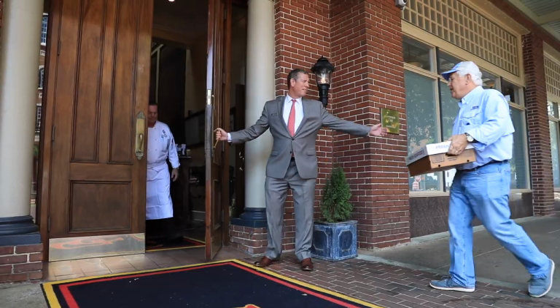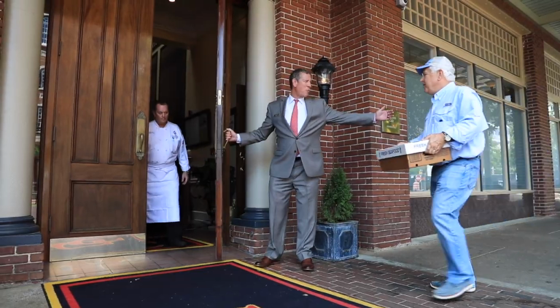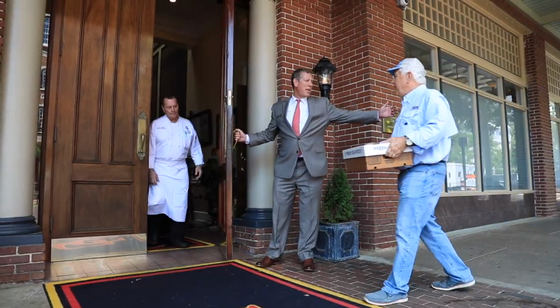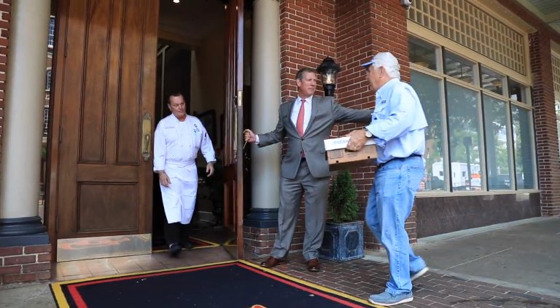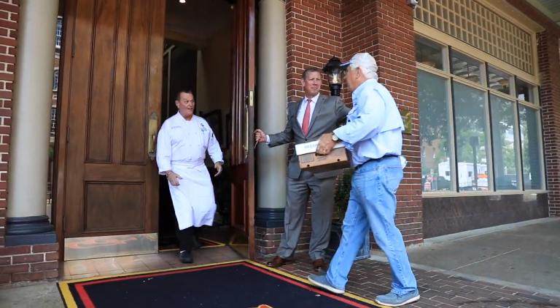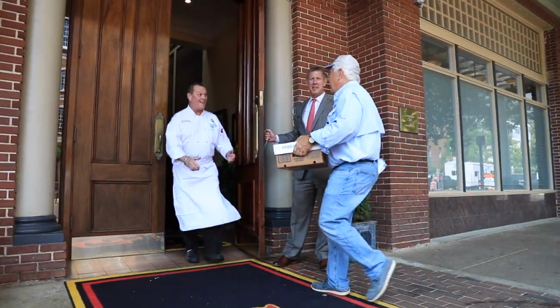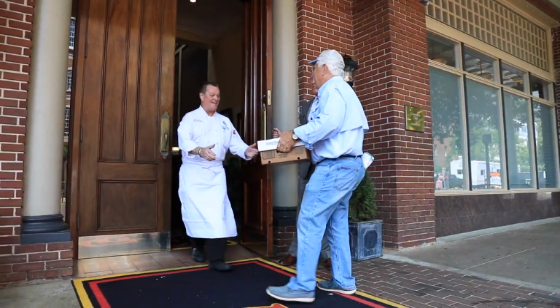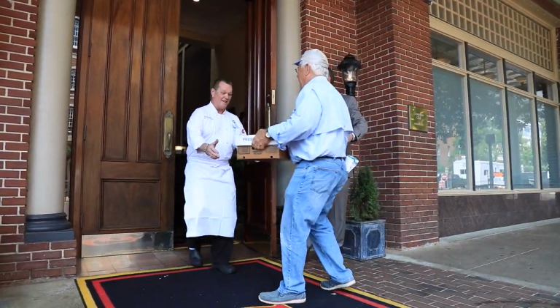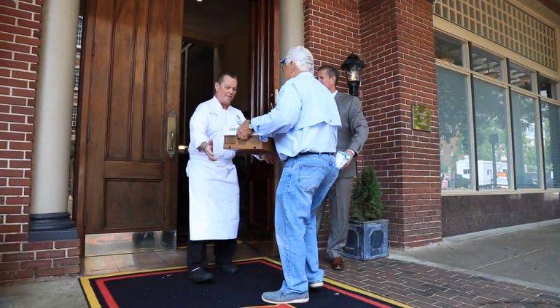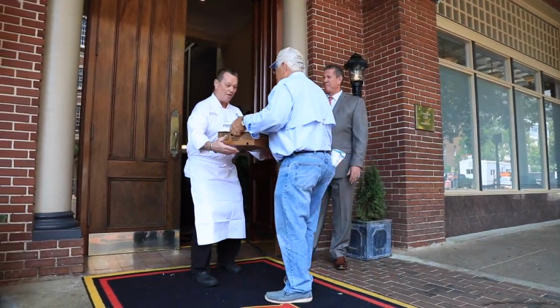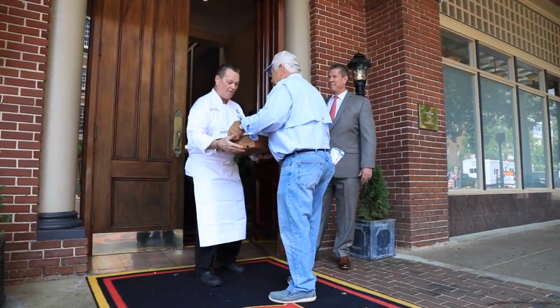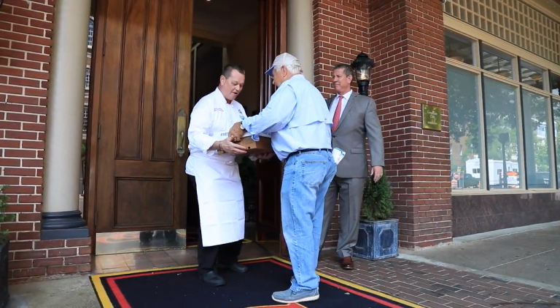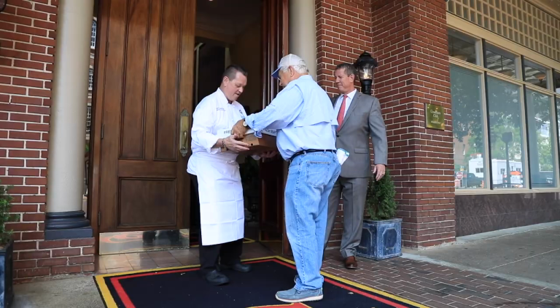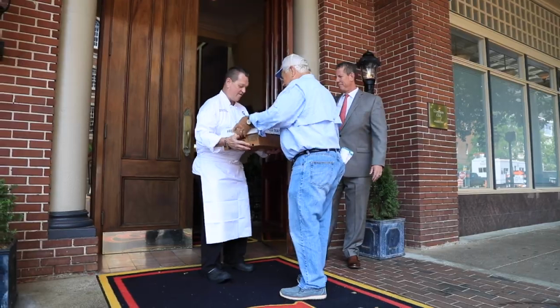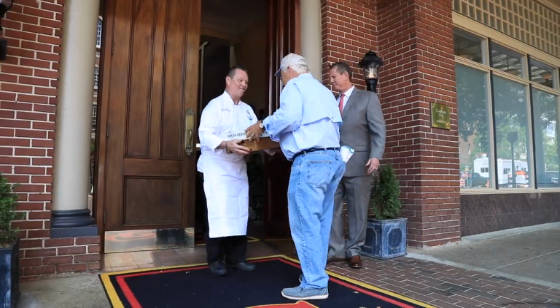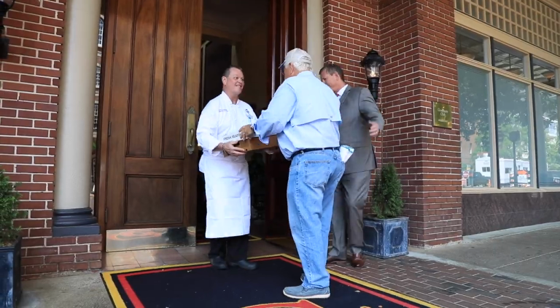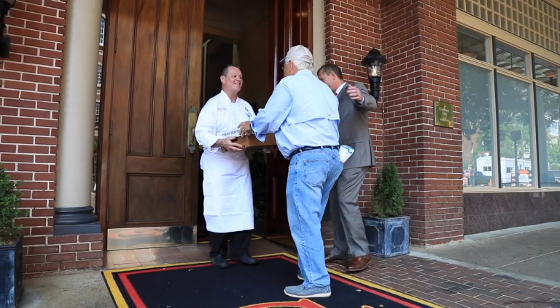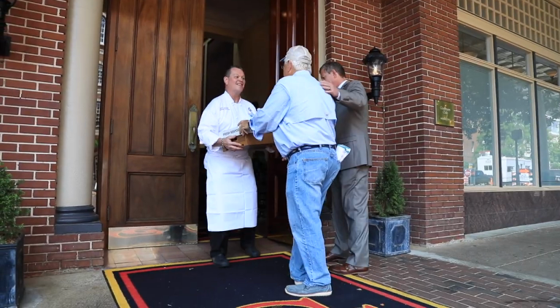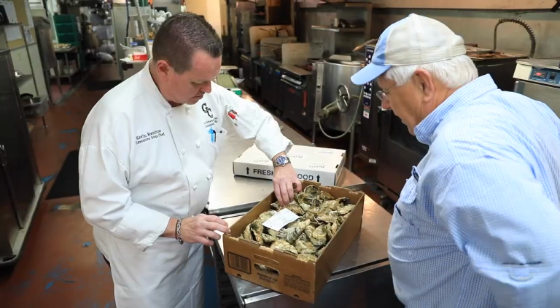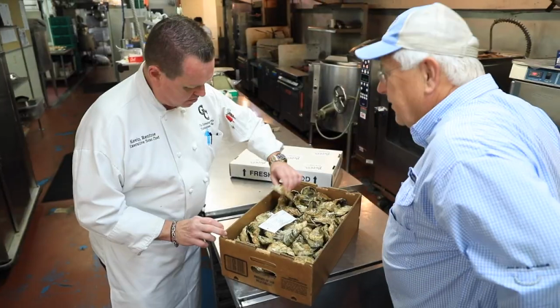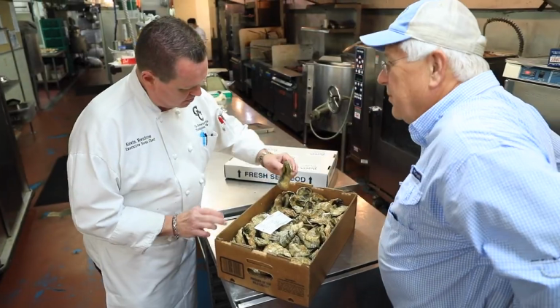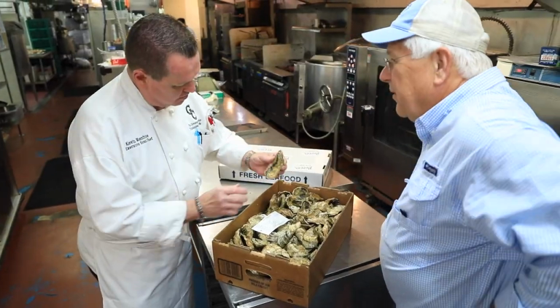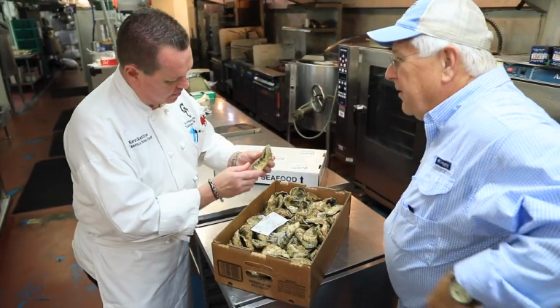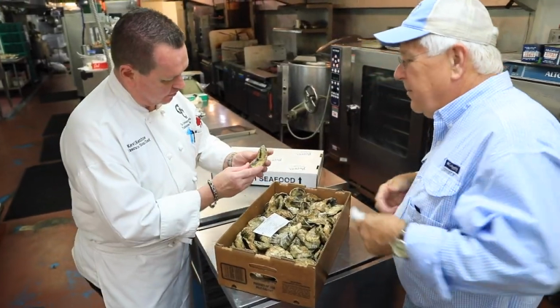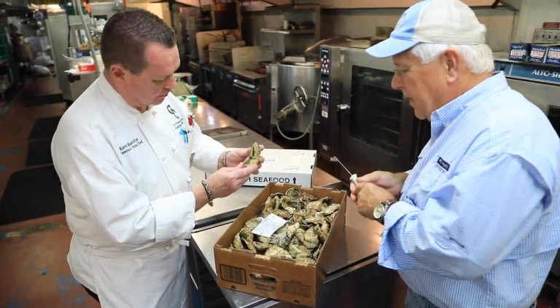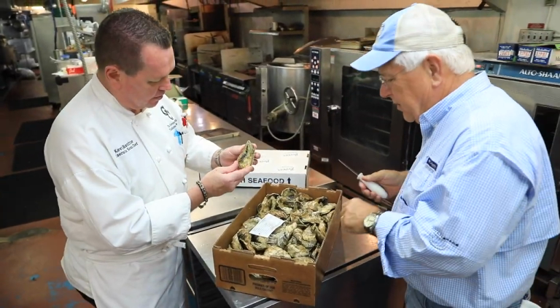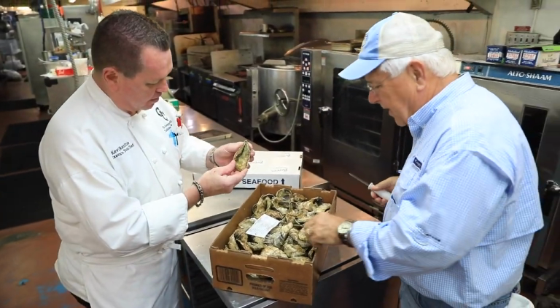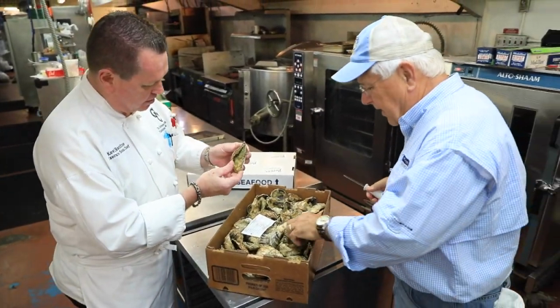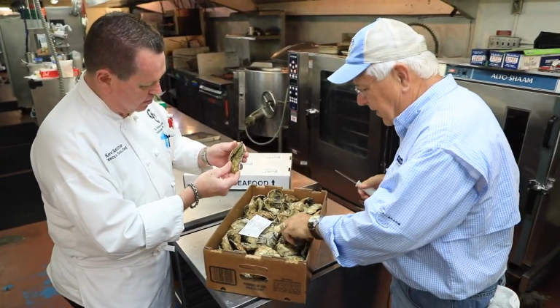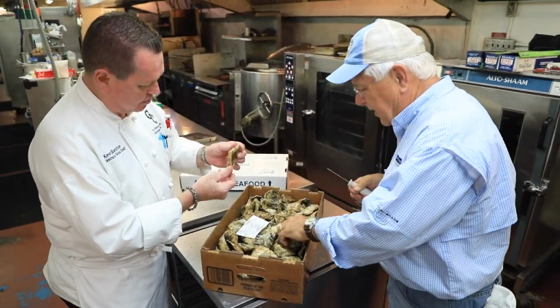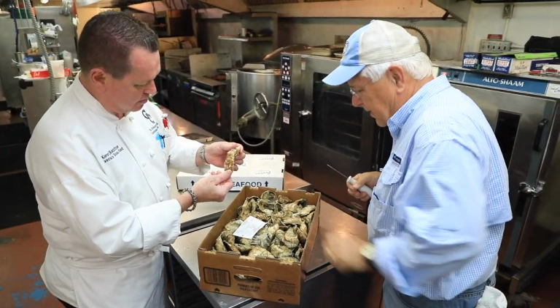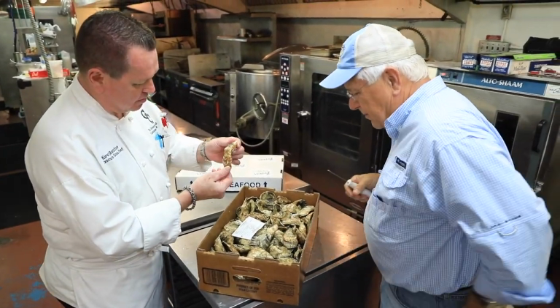If you want to eat our oysters, they are available at different local restaurants. If you want a specific list of those, just go to our website or give us a call.